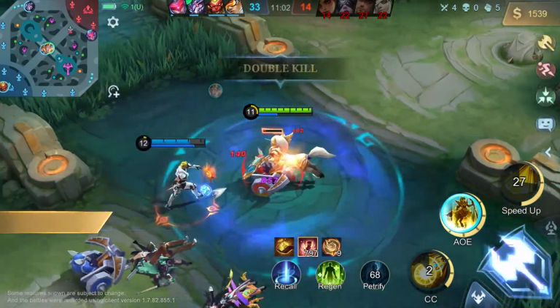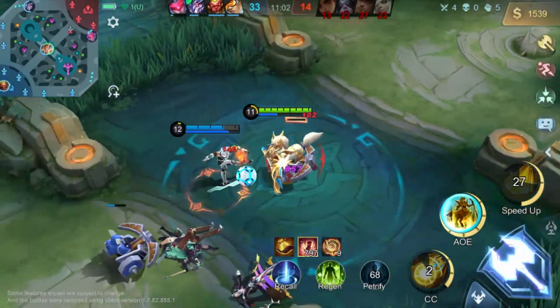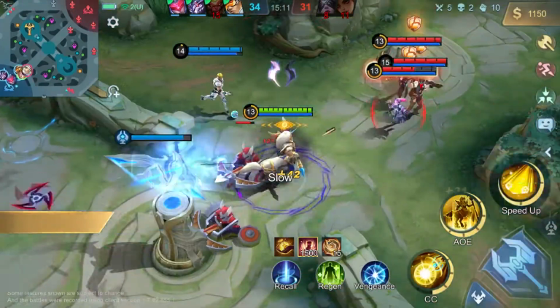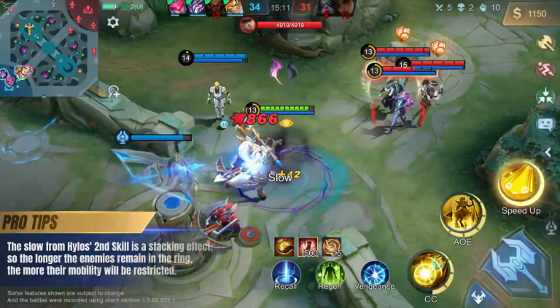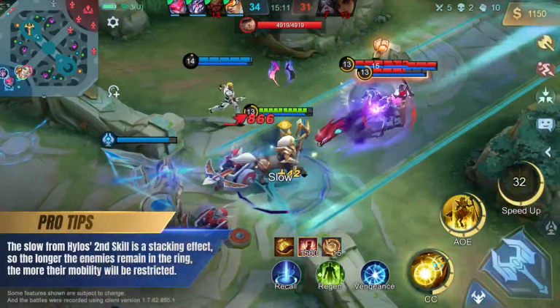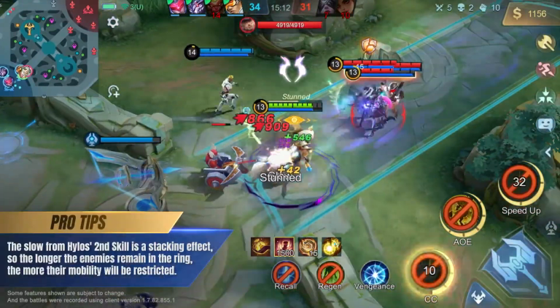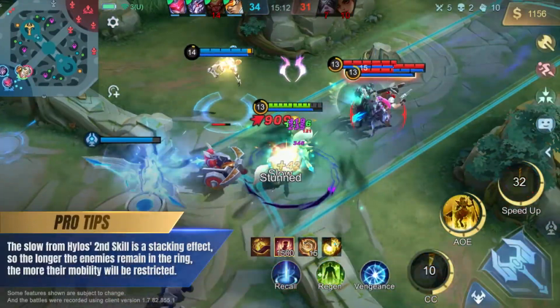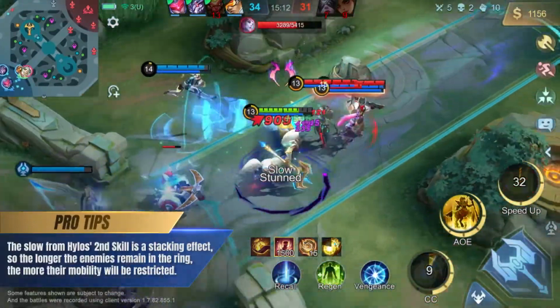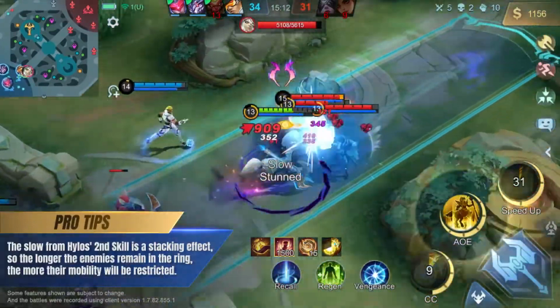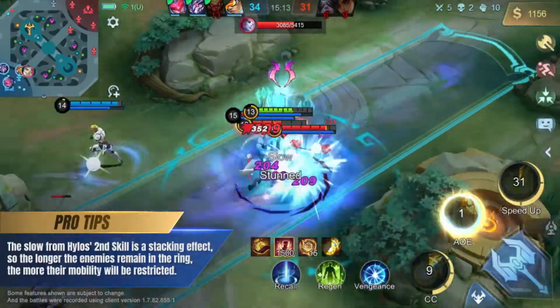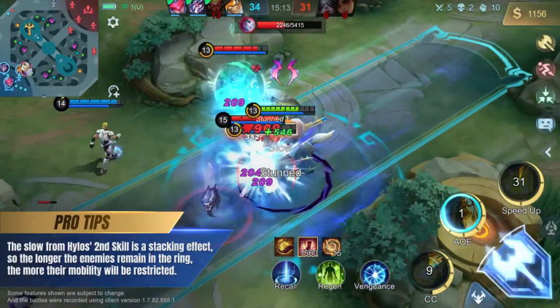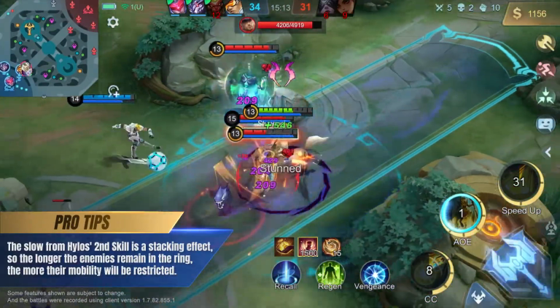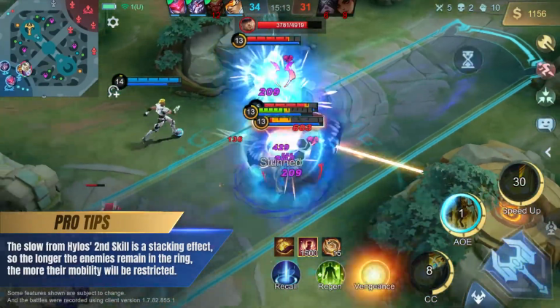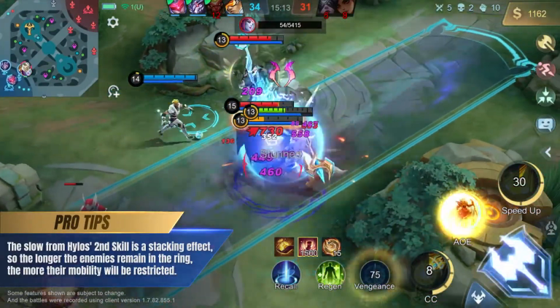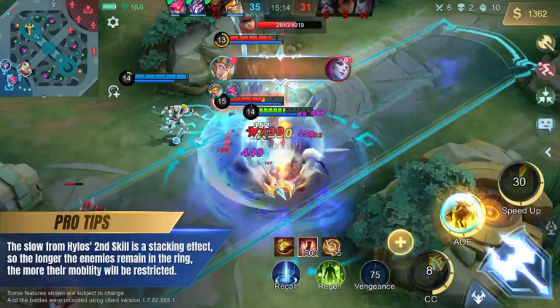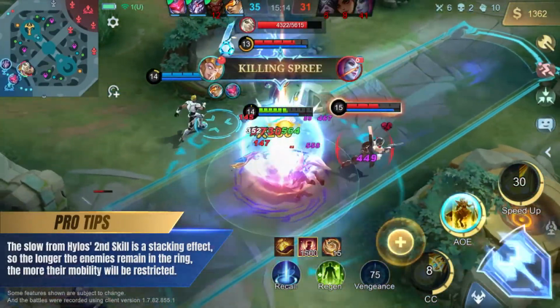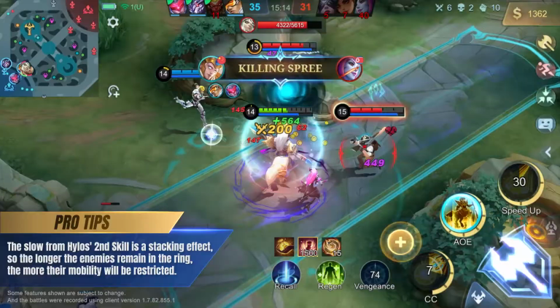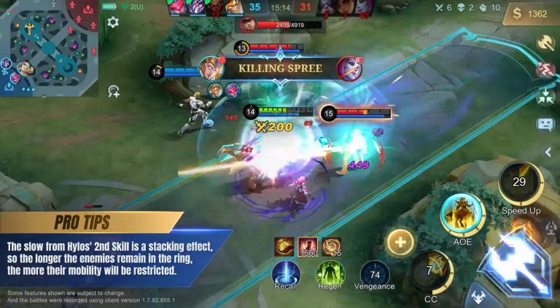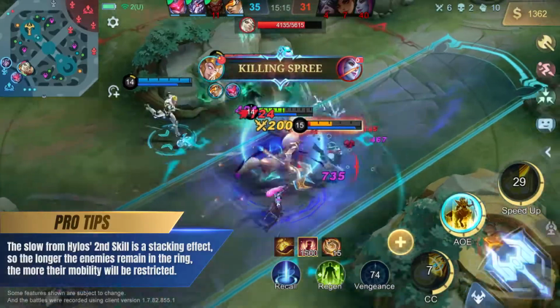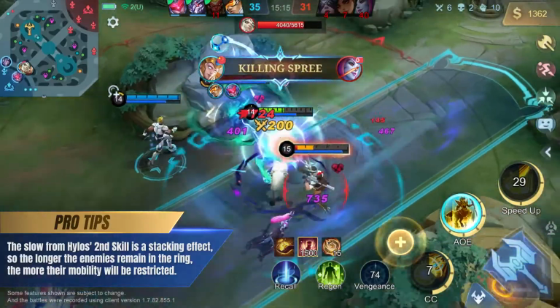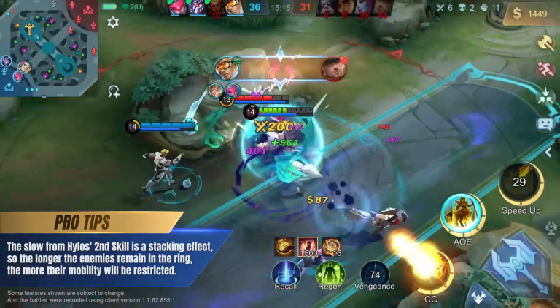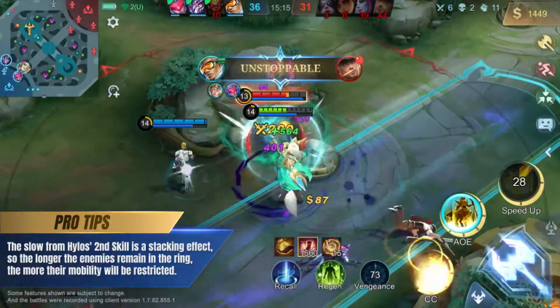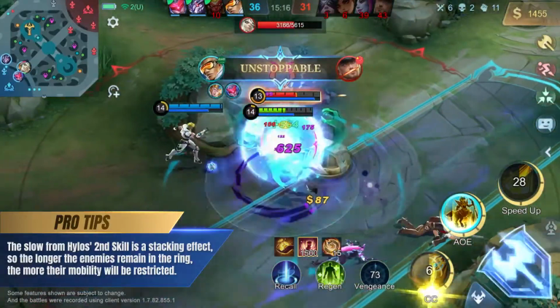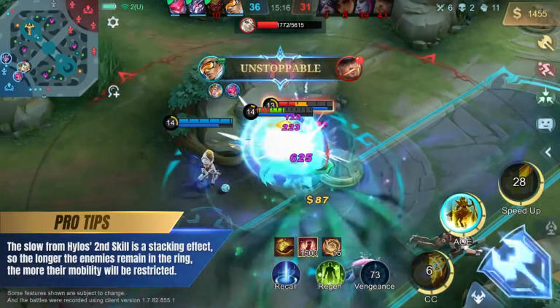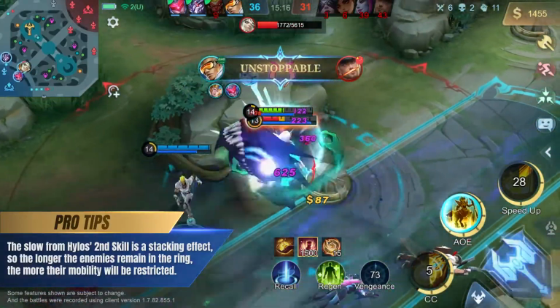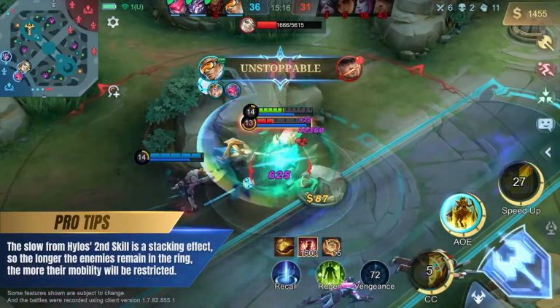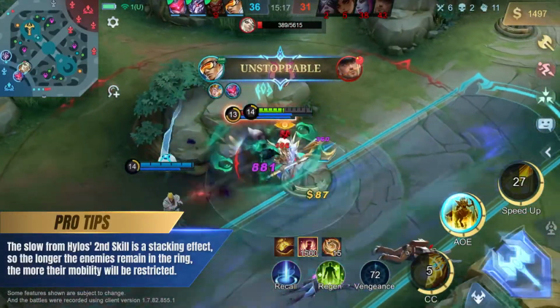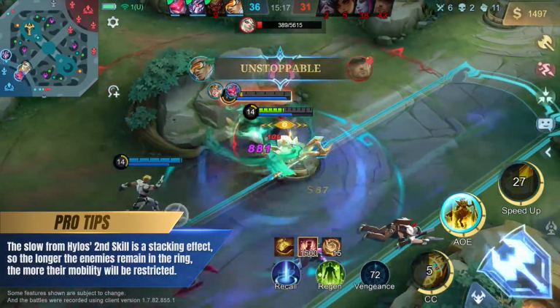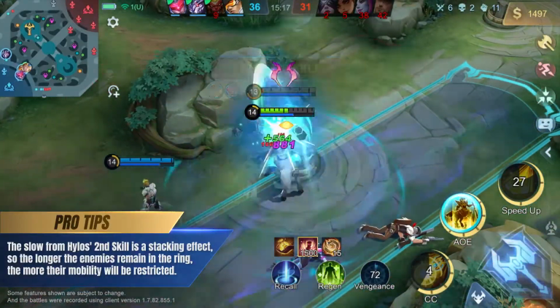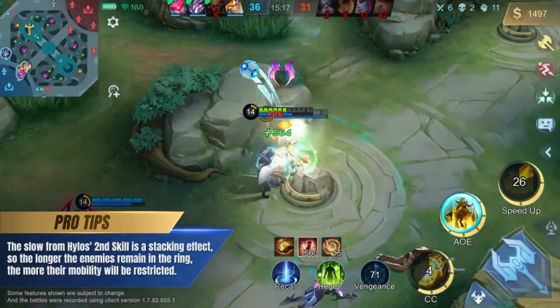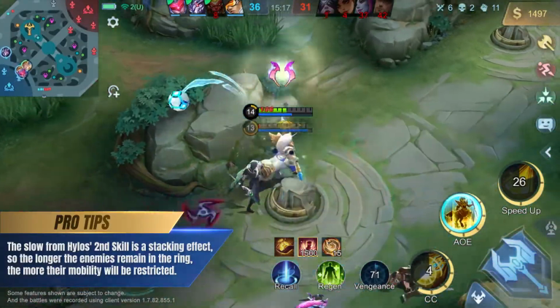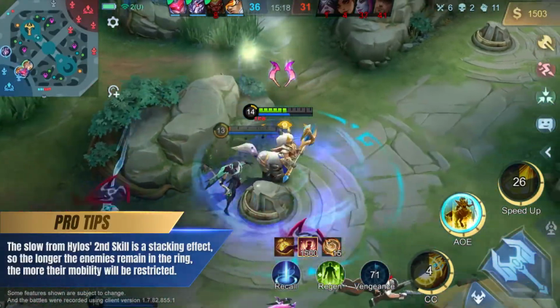The slow from Hylos's second skill is a stacking effect, so the longer the enemies remain in the ring, the more their mobility will be restricted.